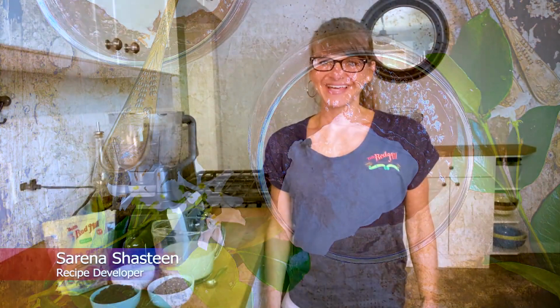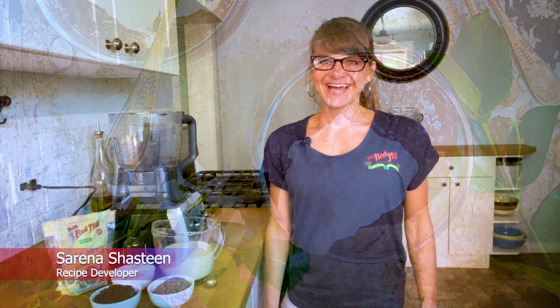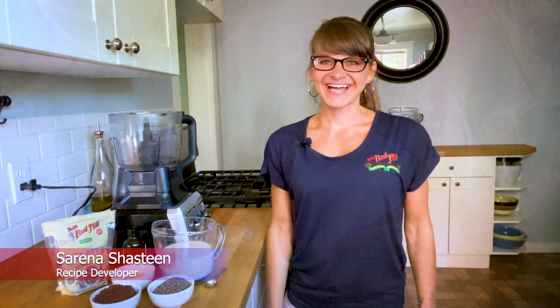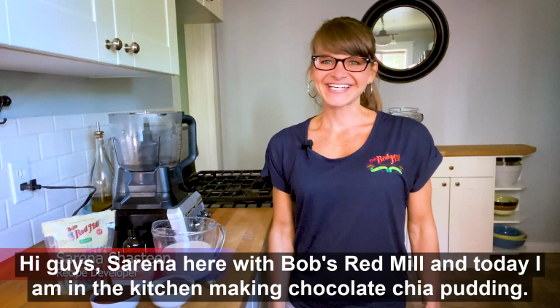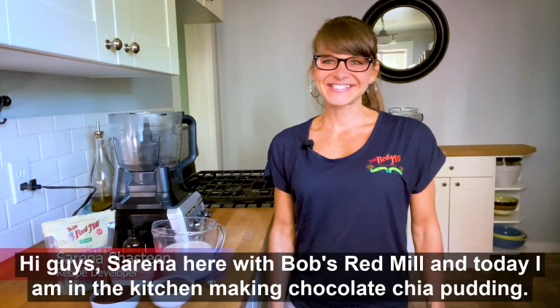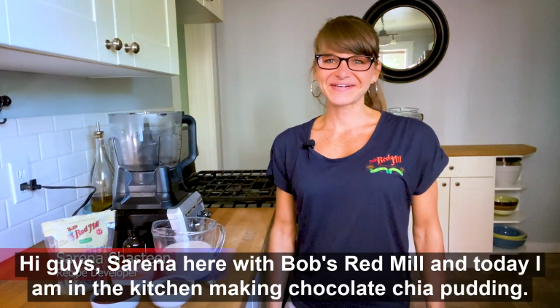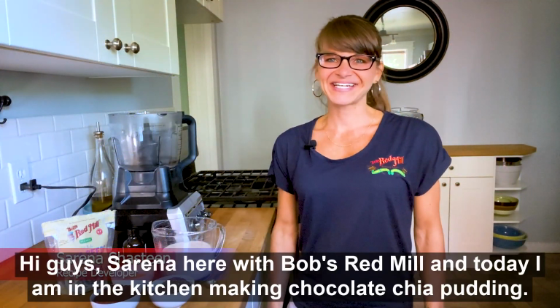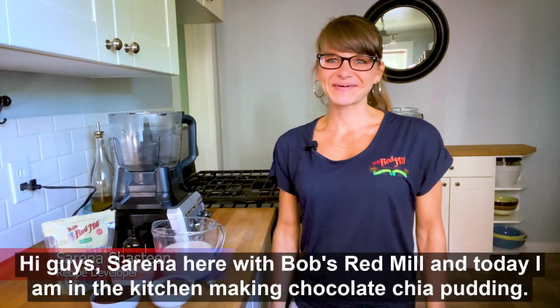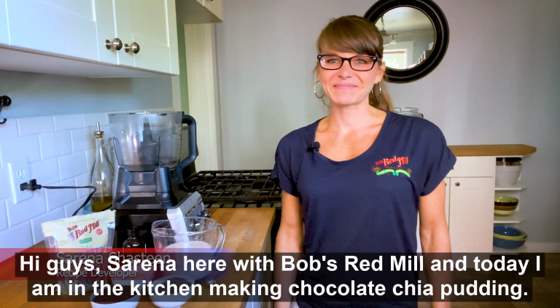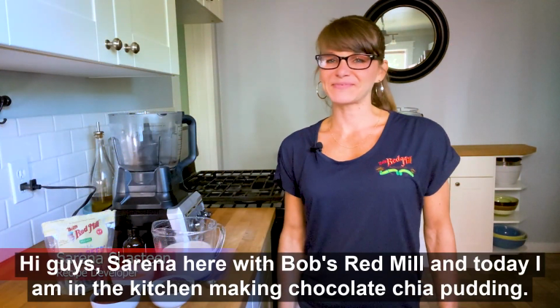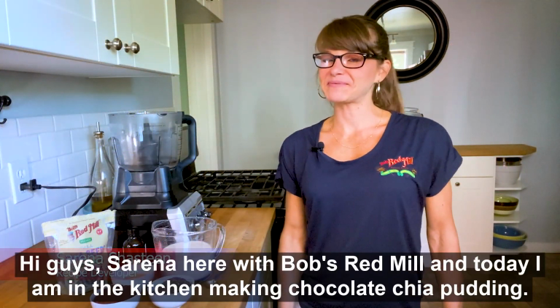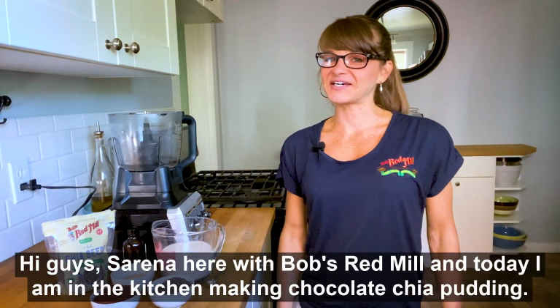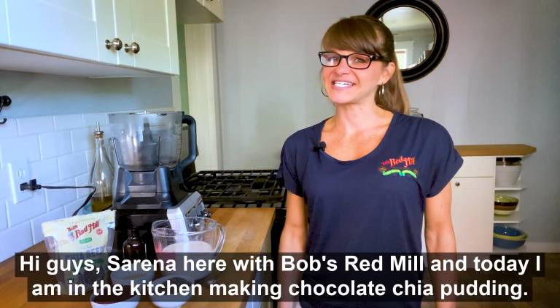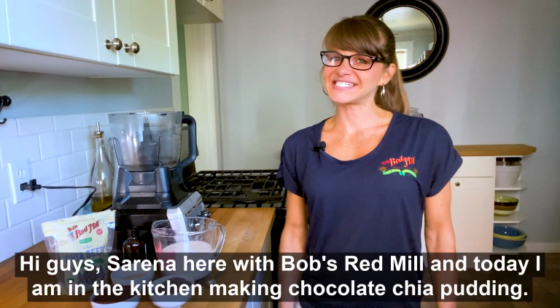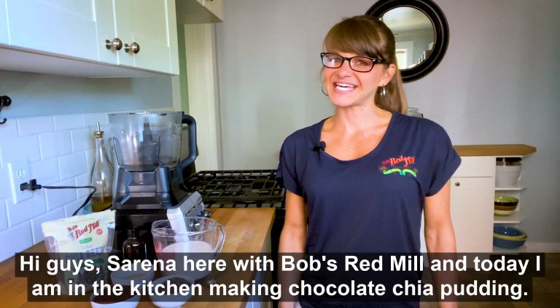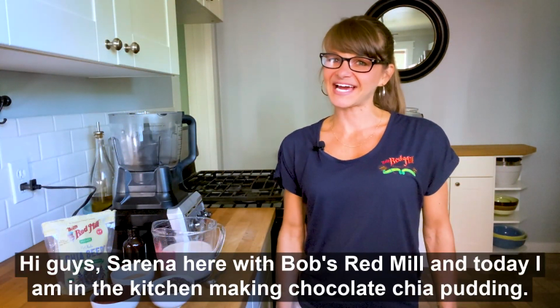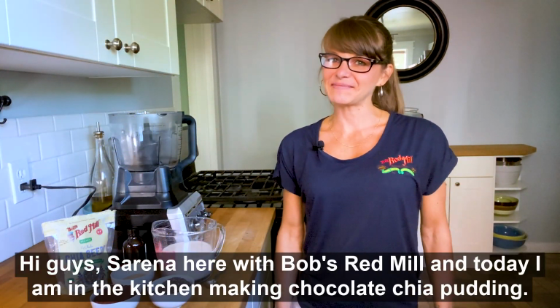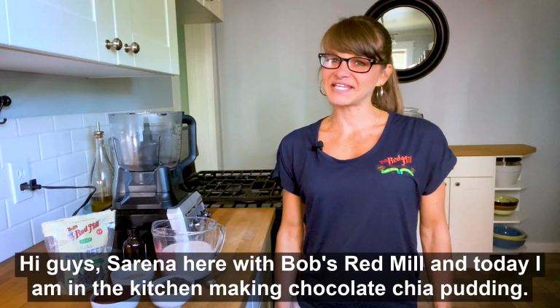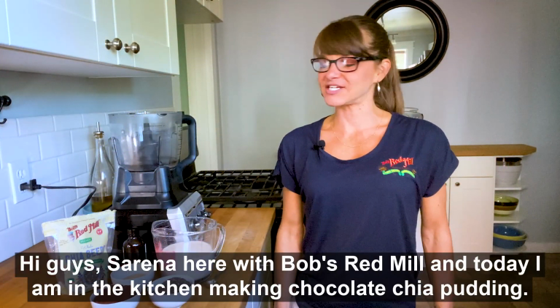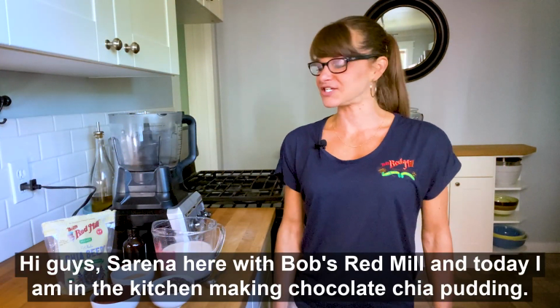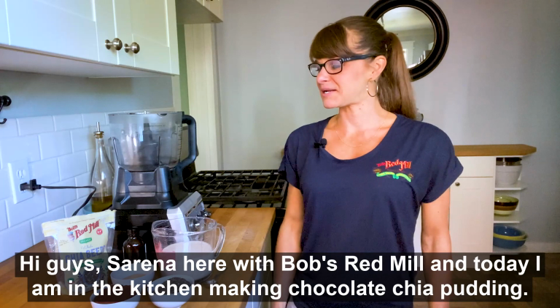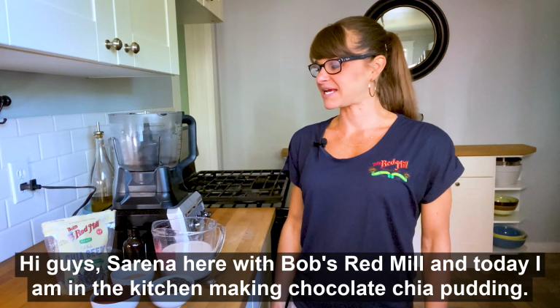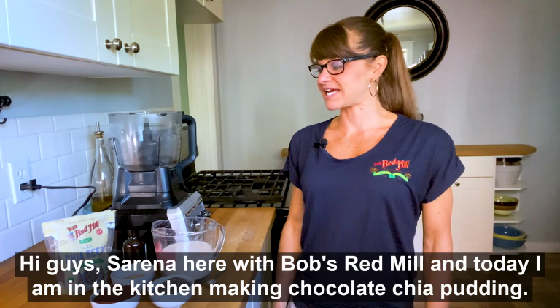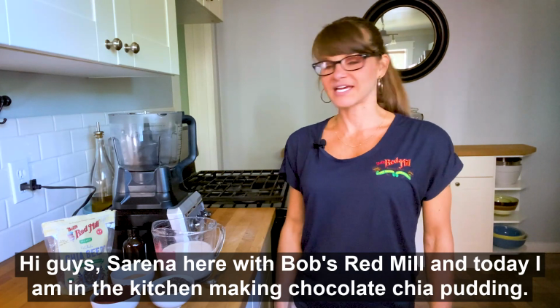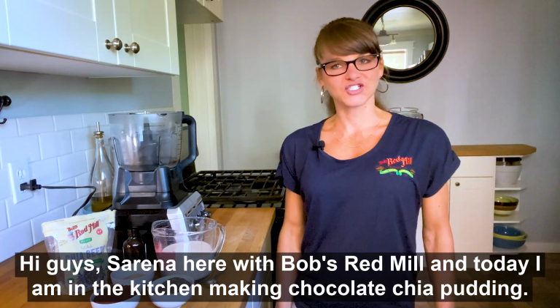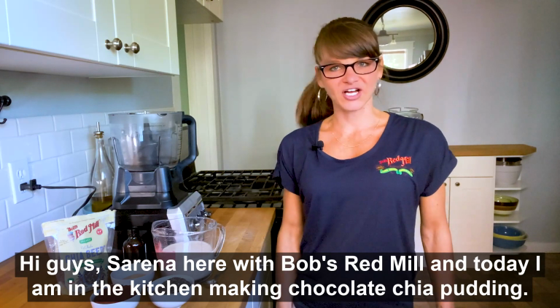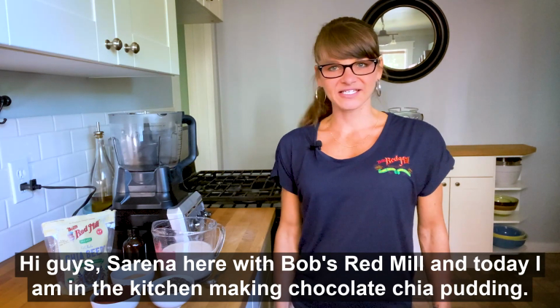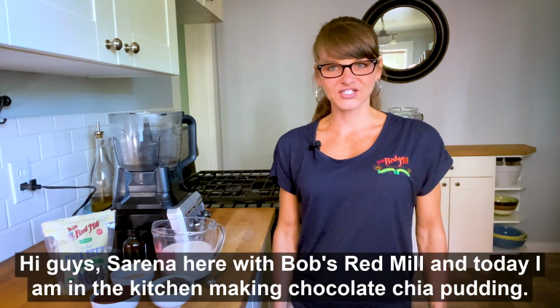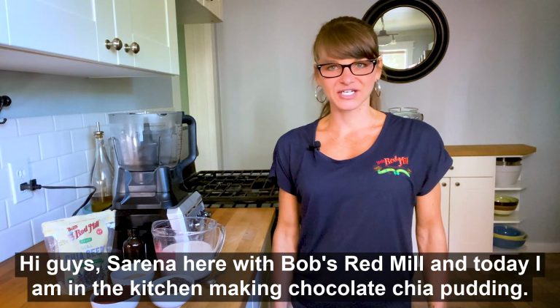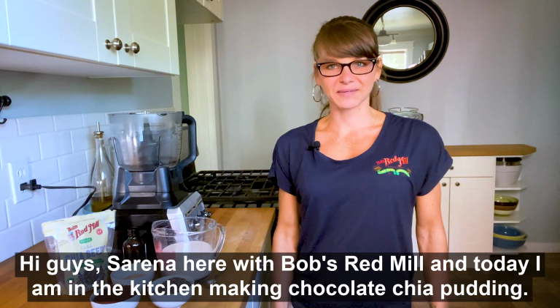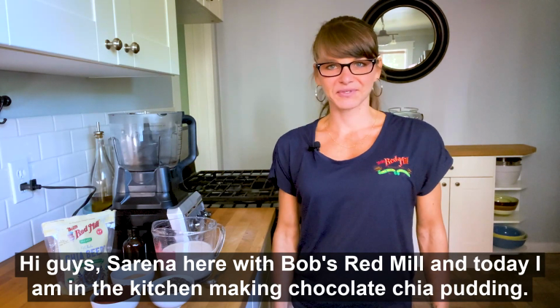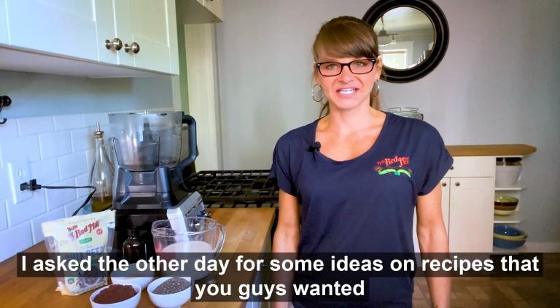Hi guys, Serena here with Bob's Red Mill, and today I am in the kitchen making chocolate chia pudding.